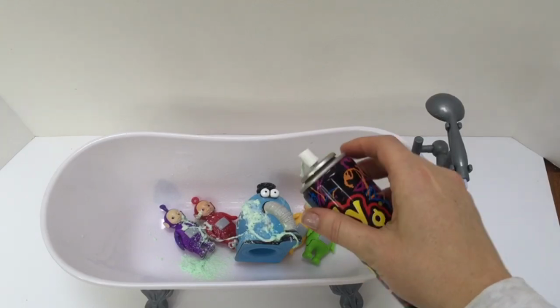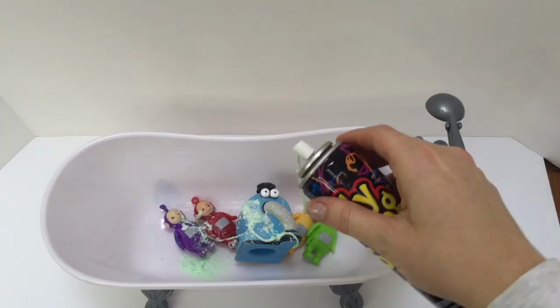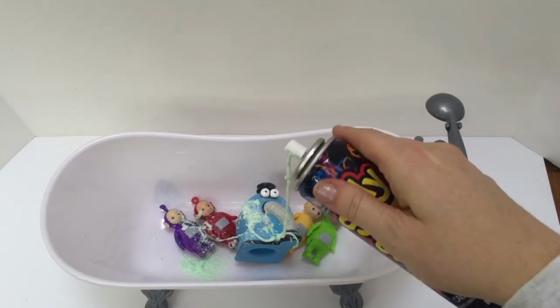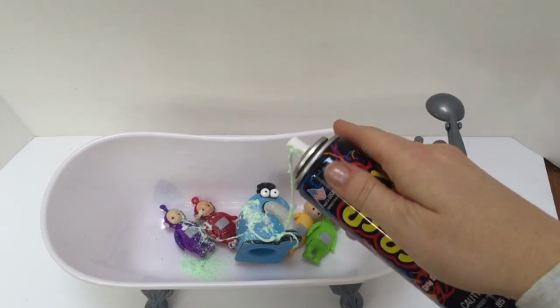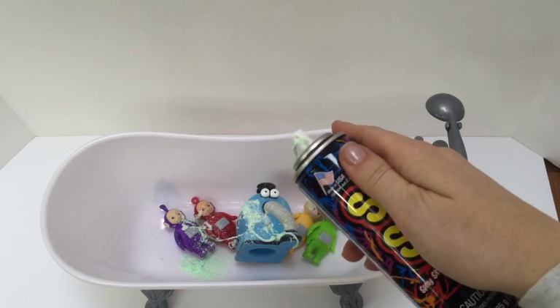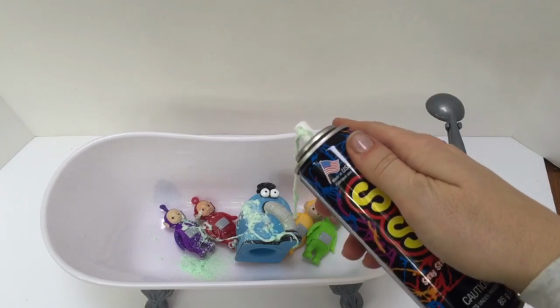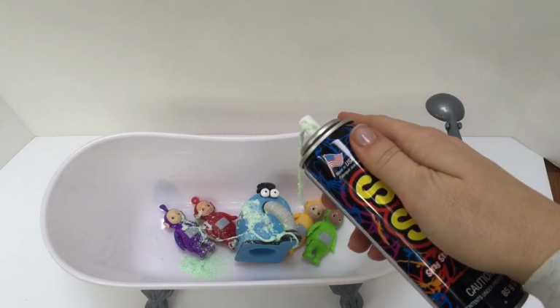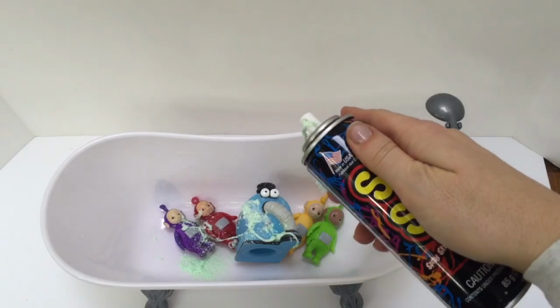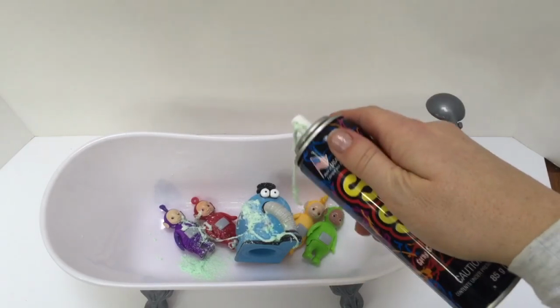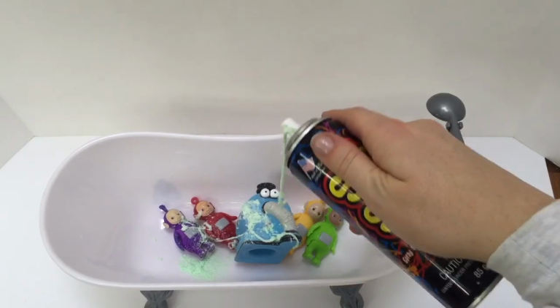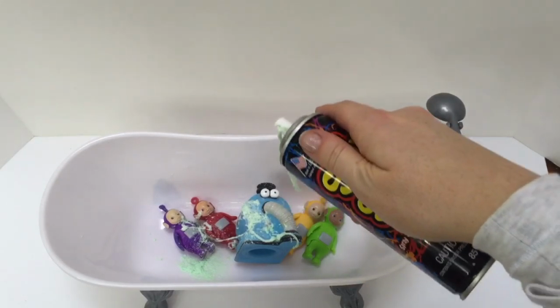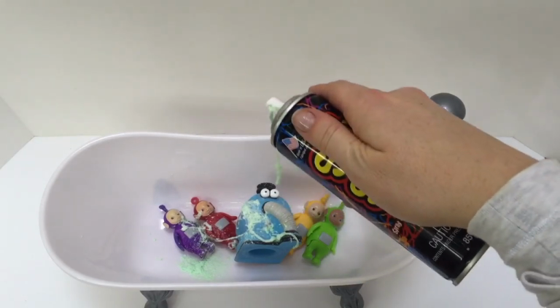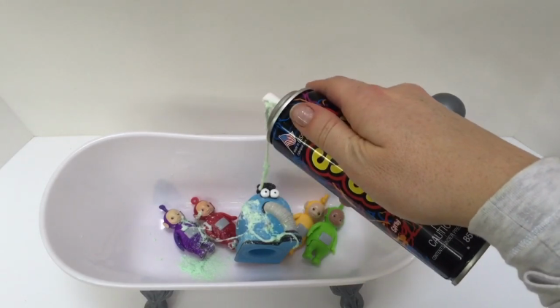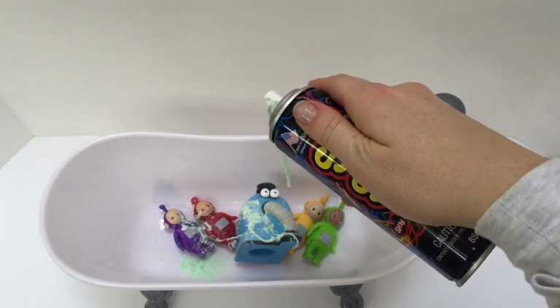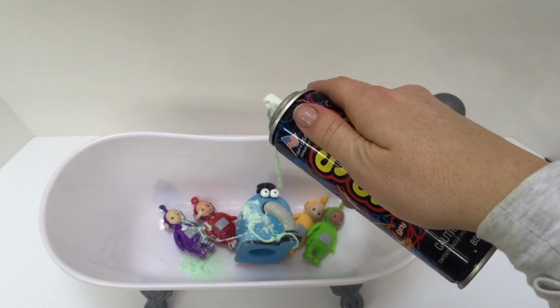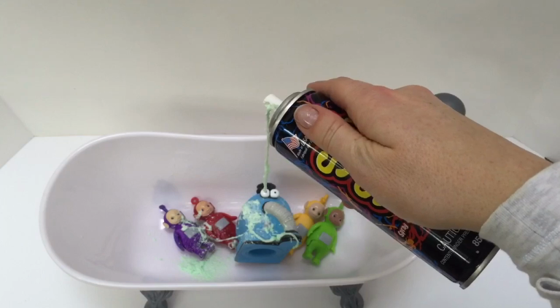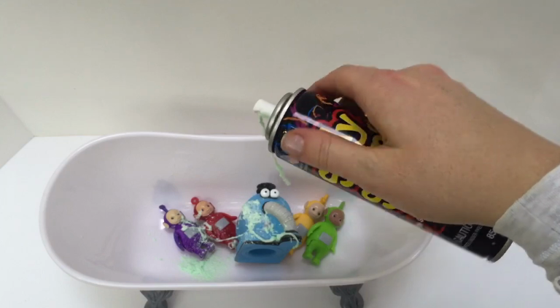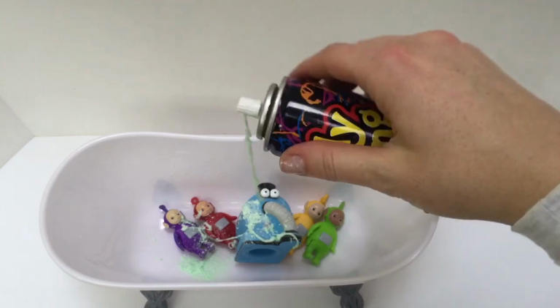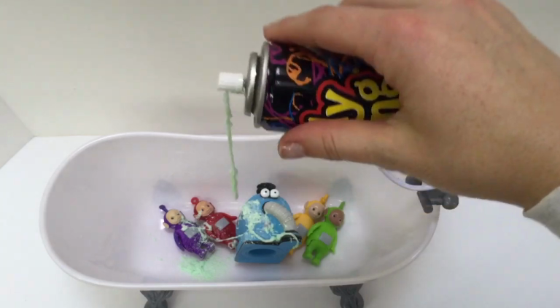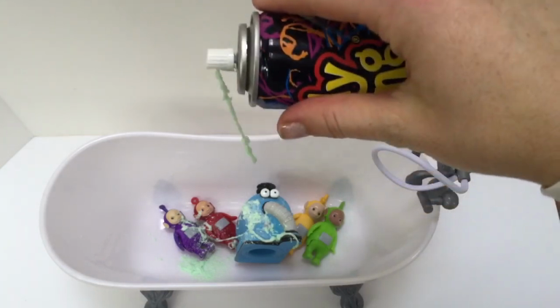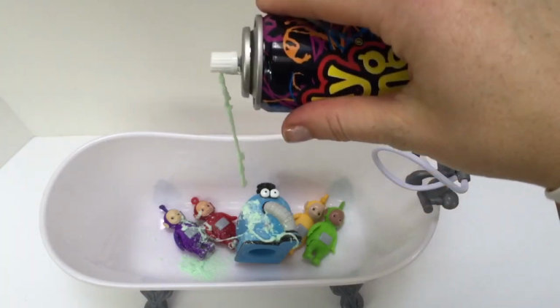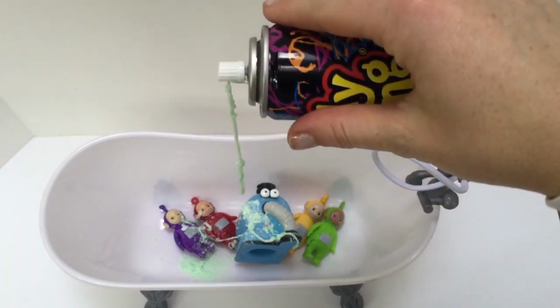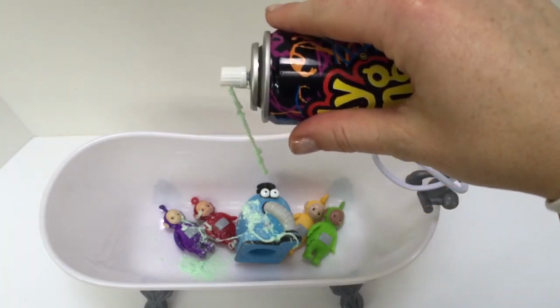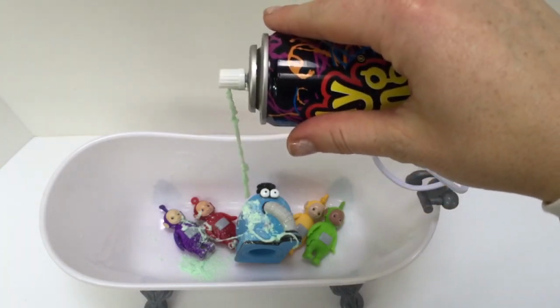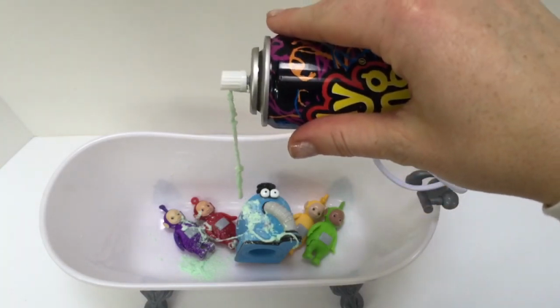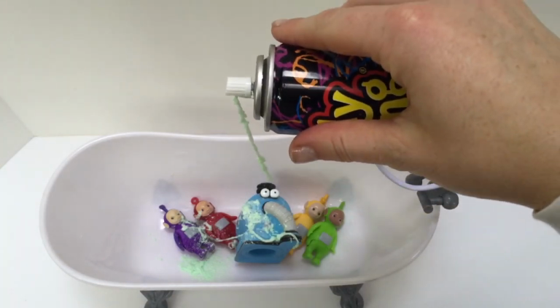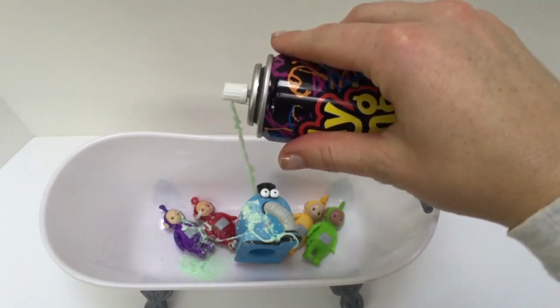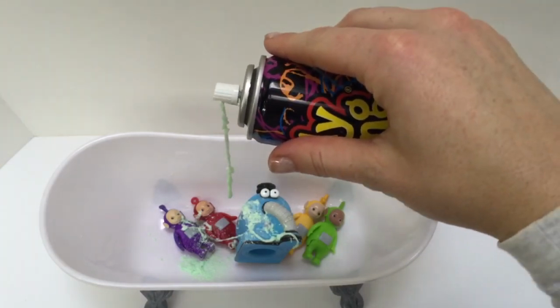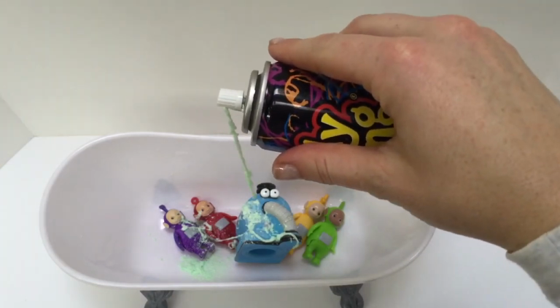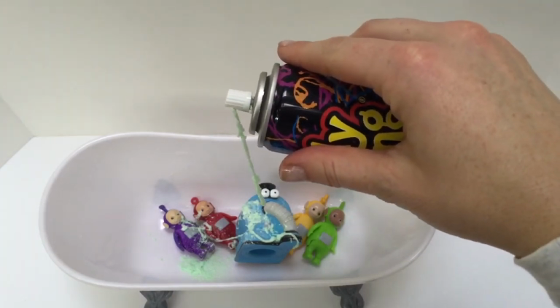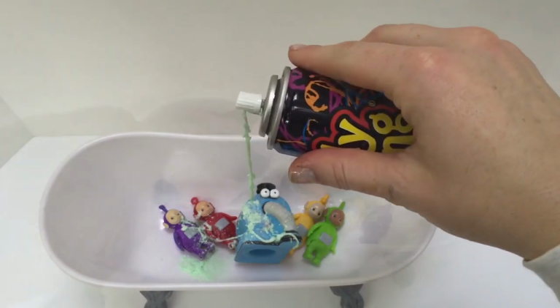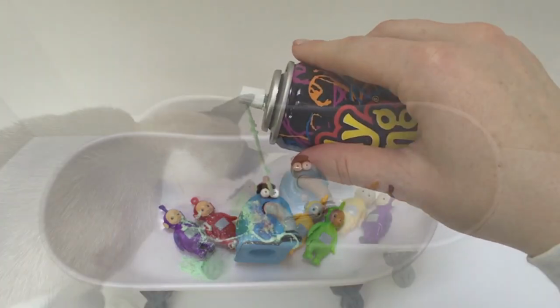I'm going to wash the Teletubbies and Nunu off. Let's fill the tub with water.